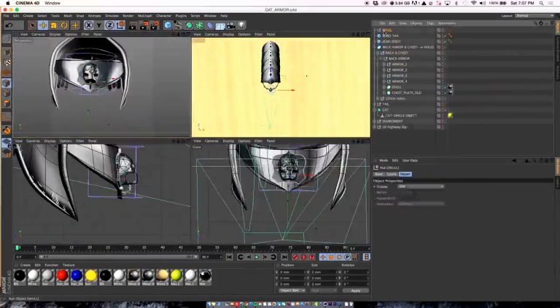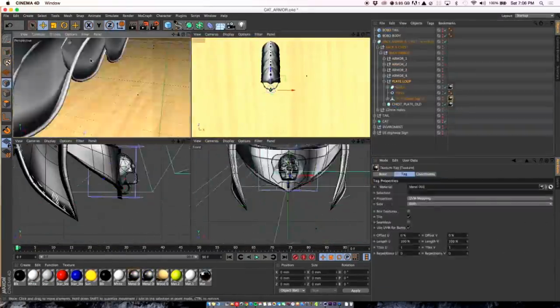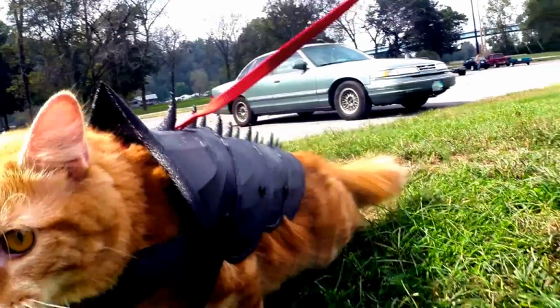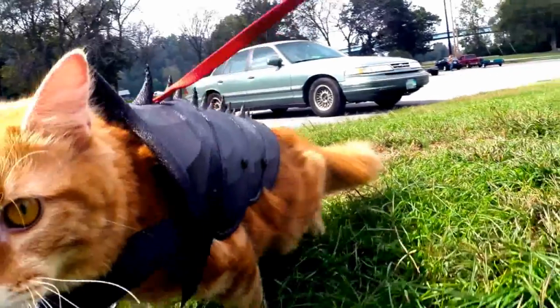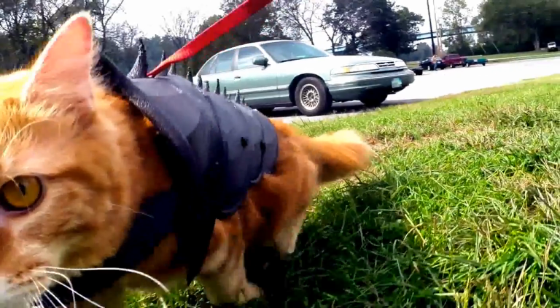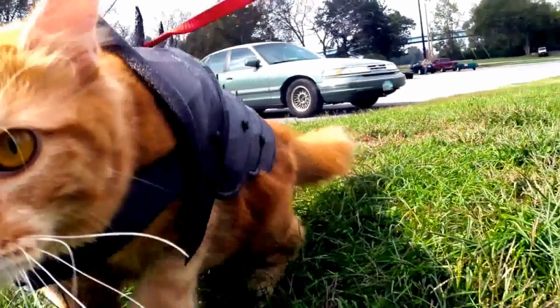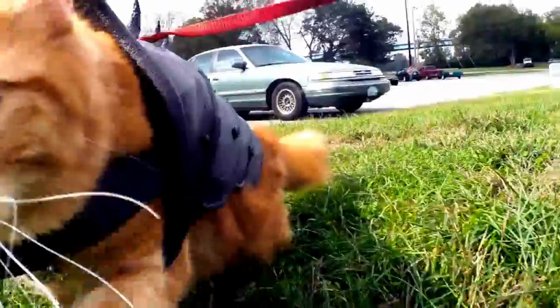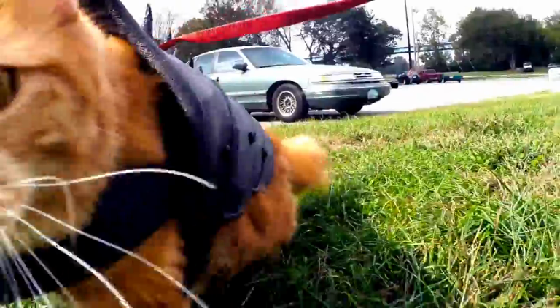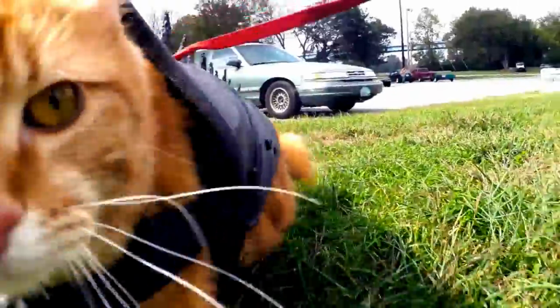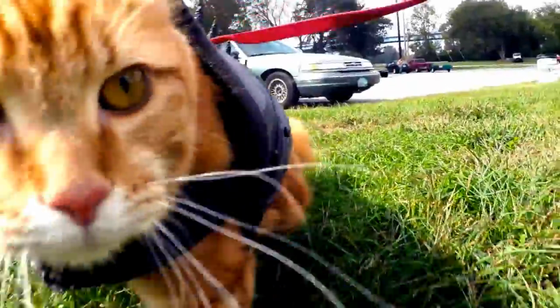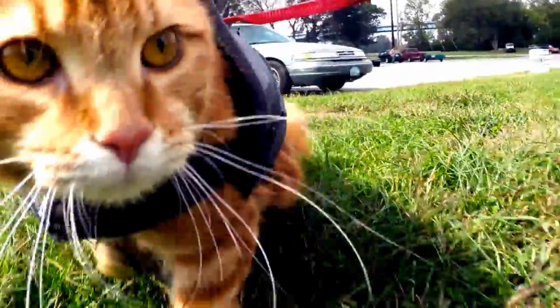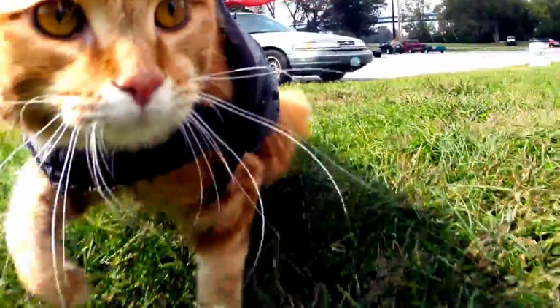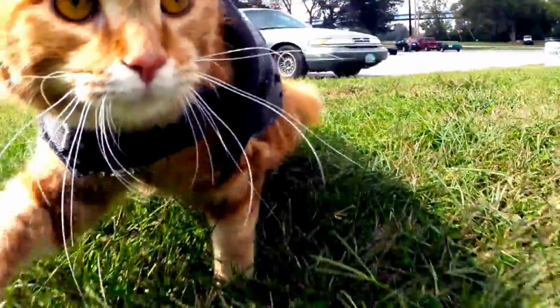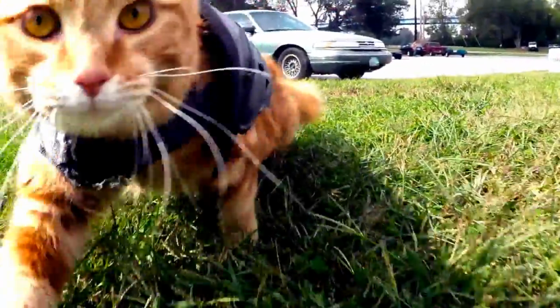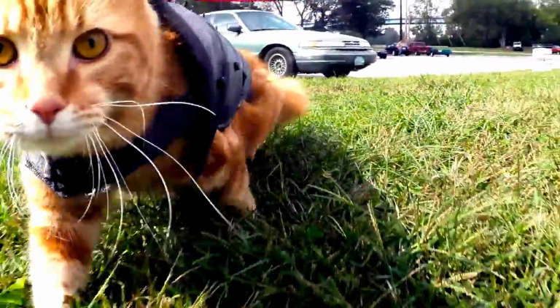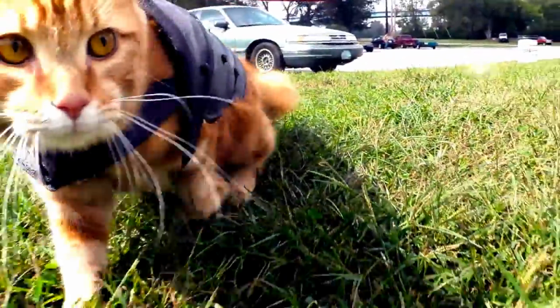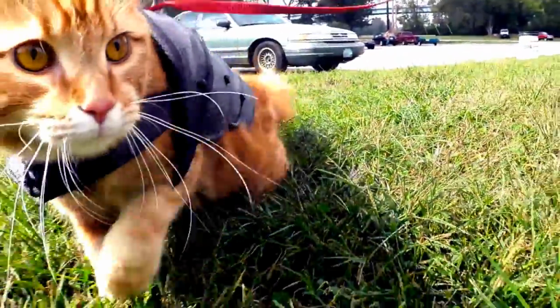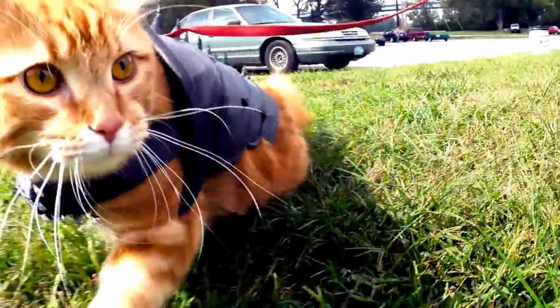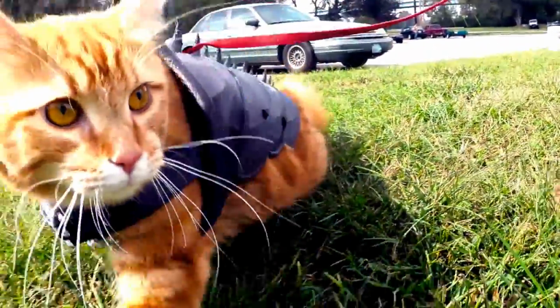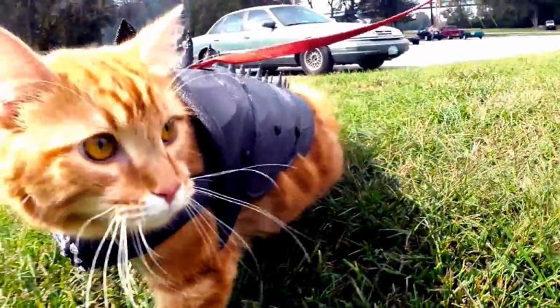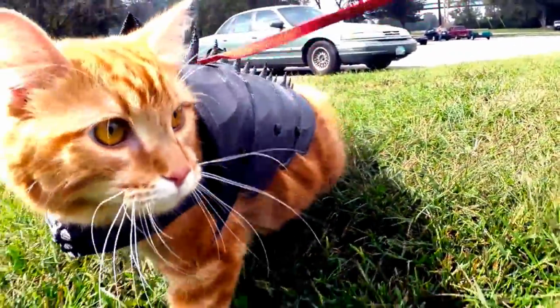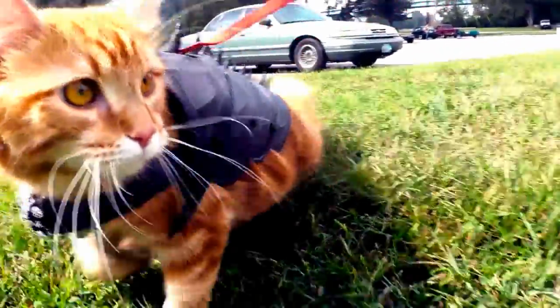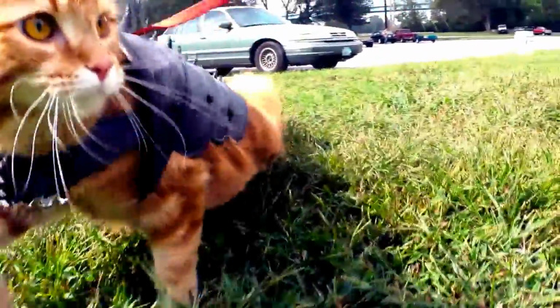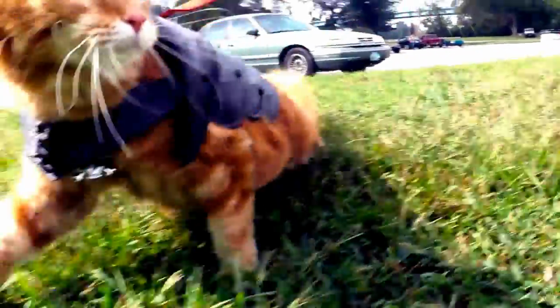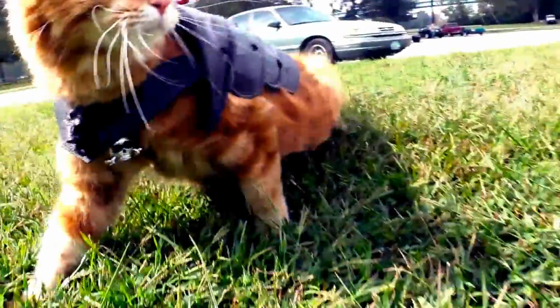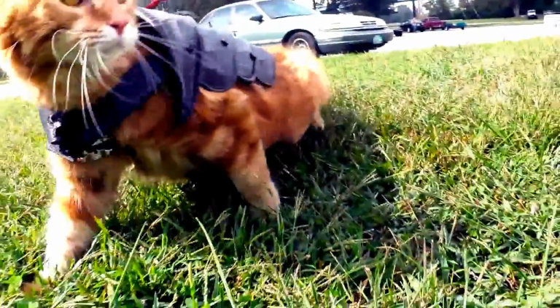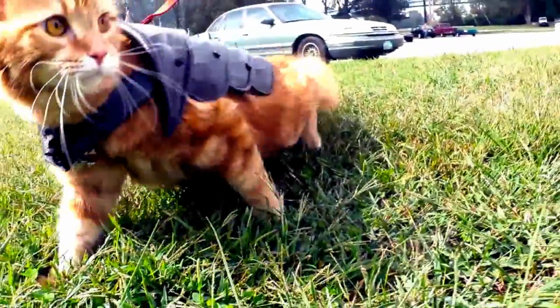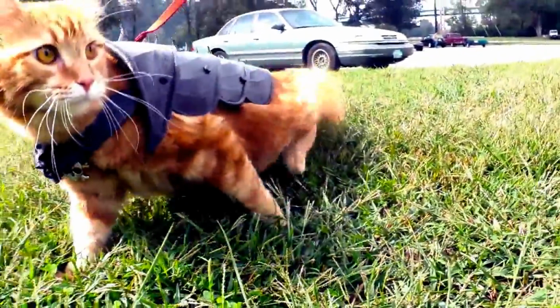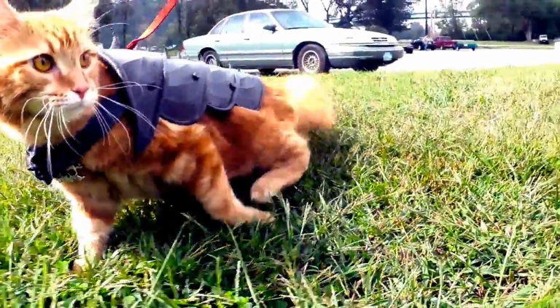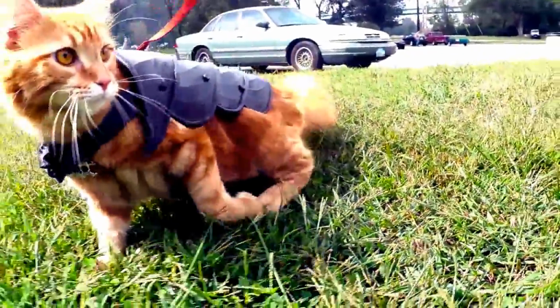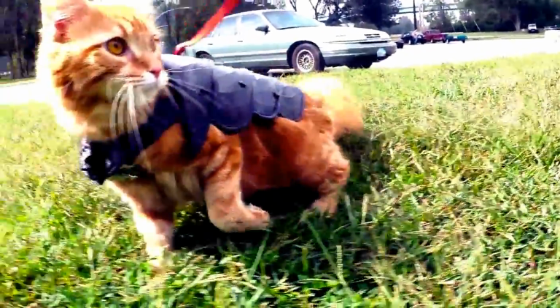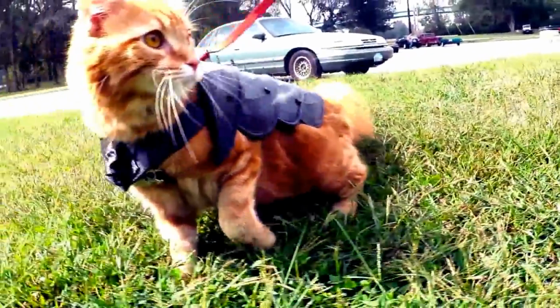And boom! Bobo's cat armor is complete! So now all cats all over the world can roam safely.